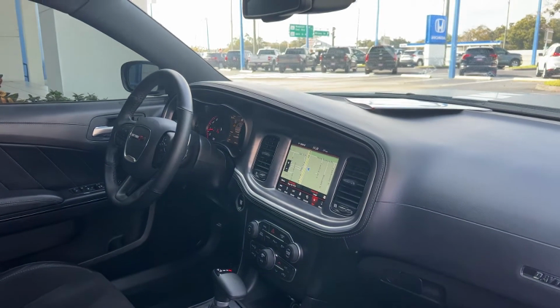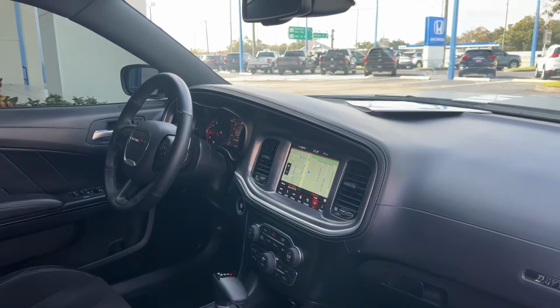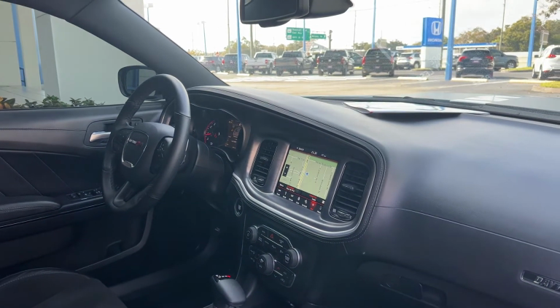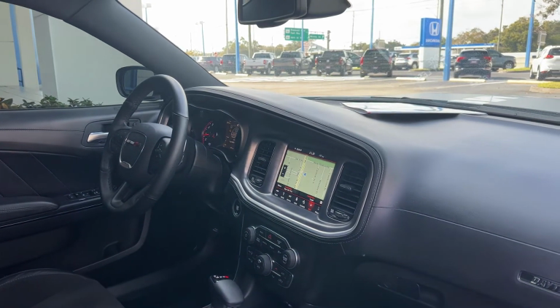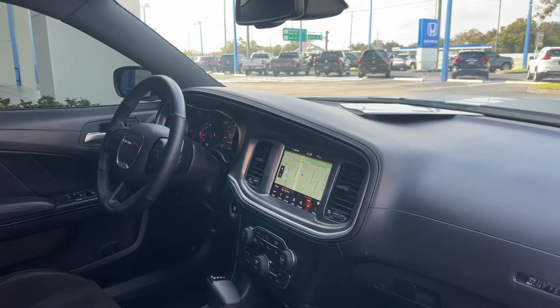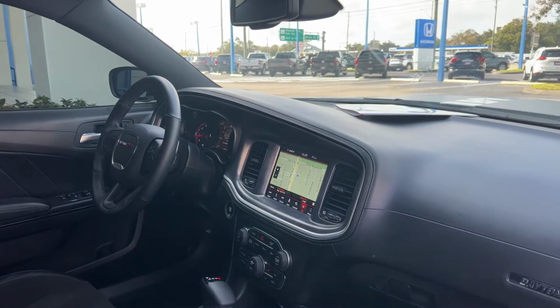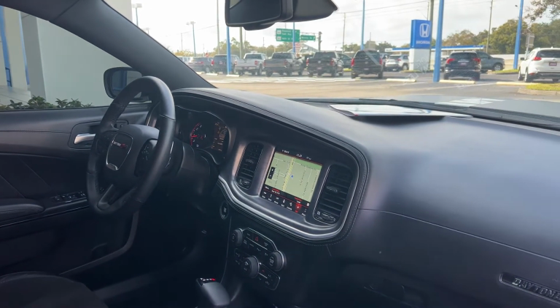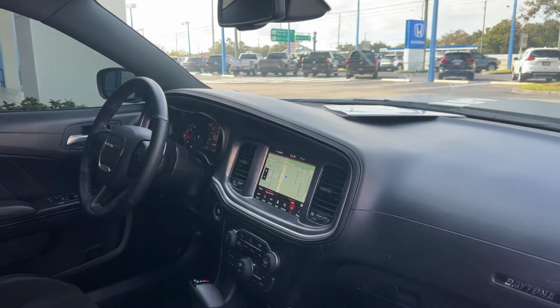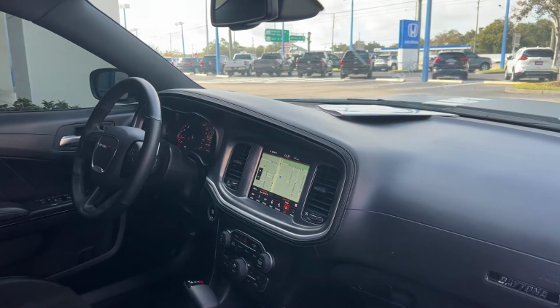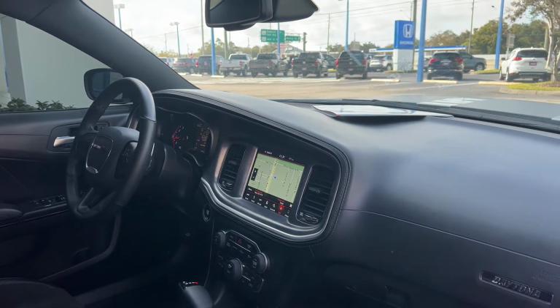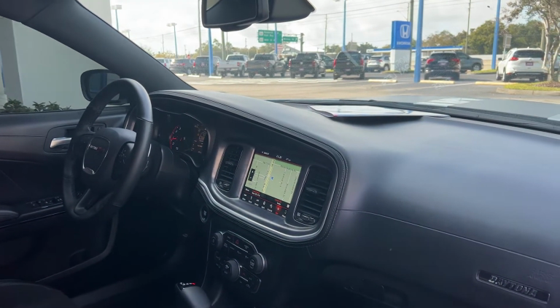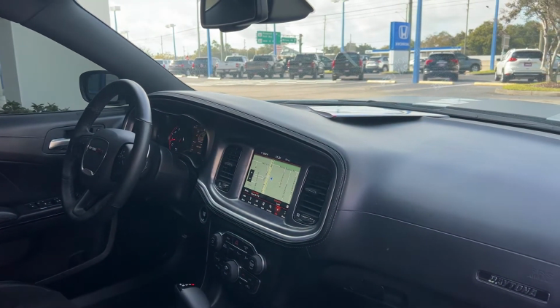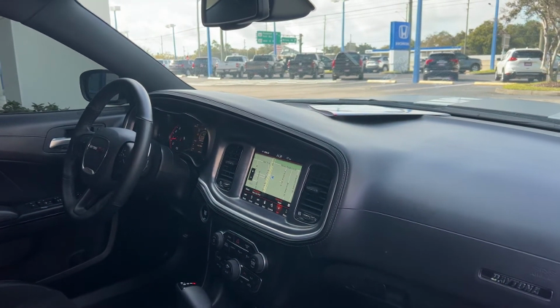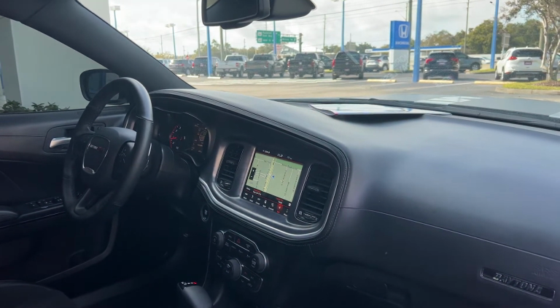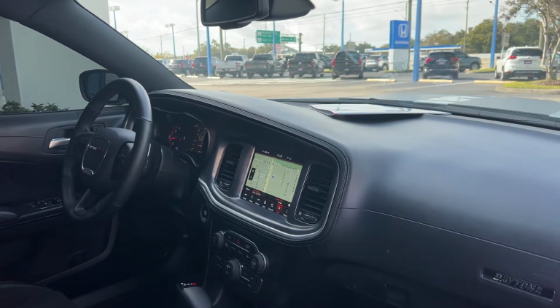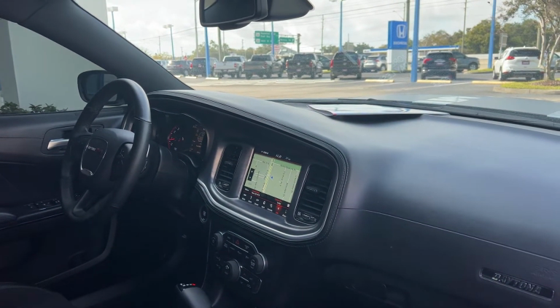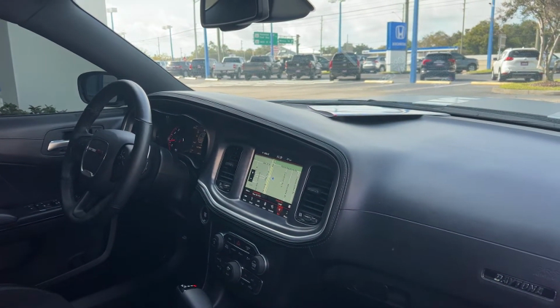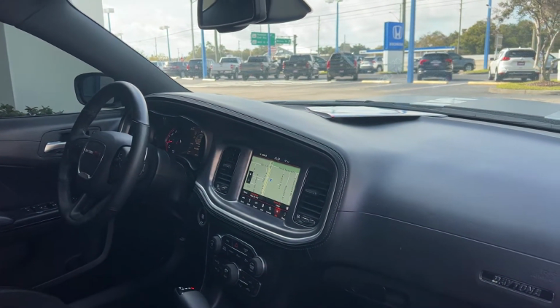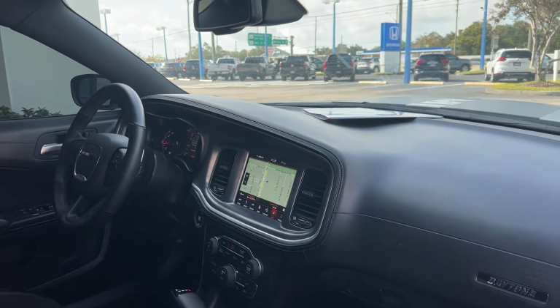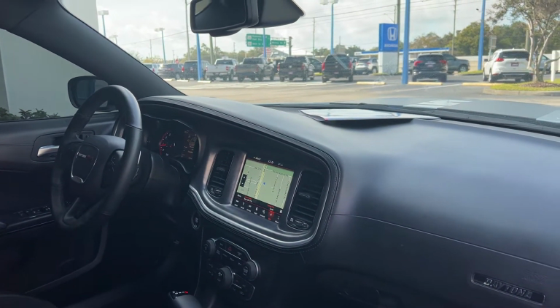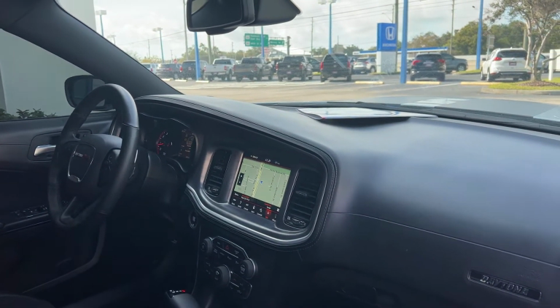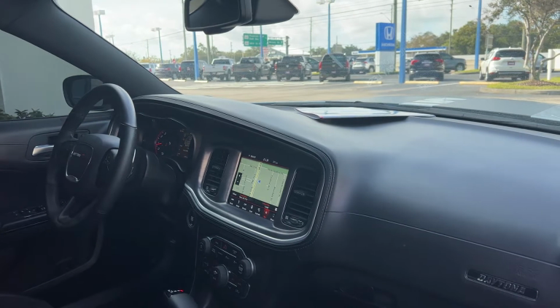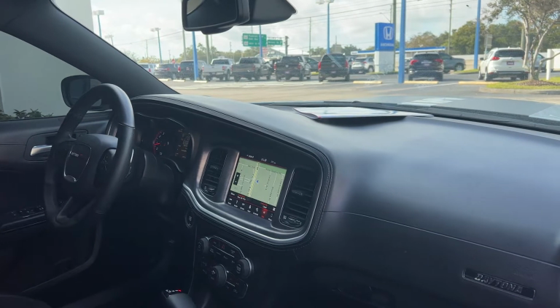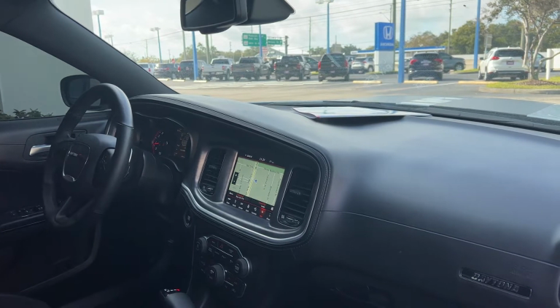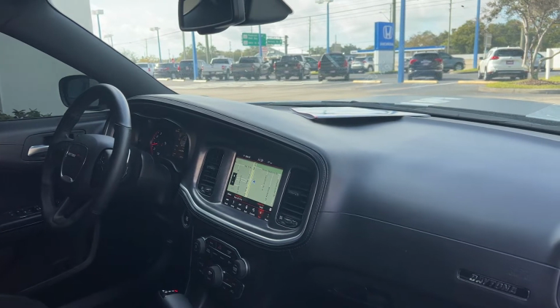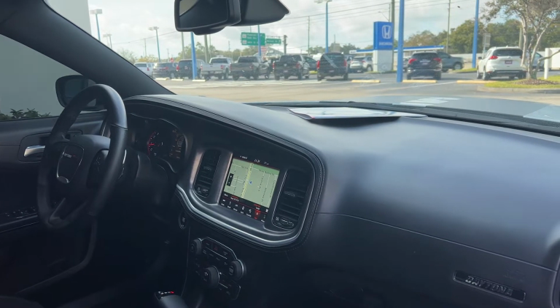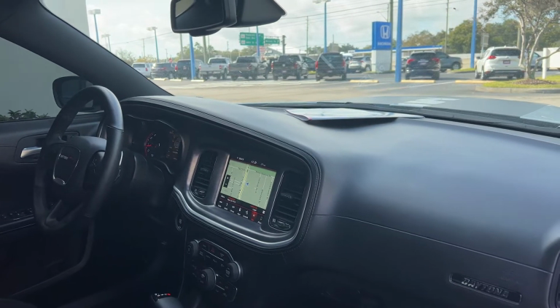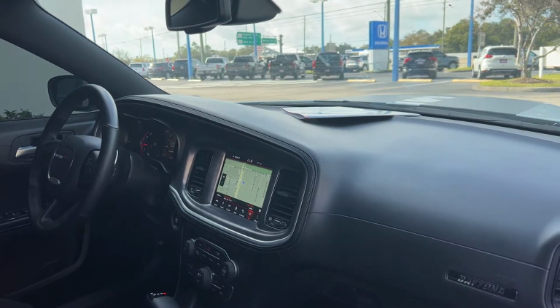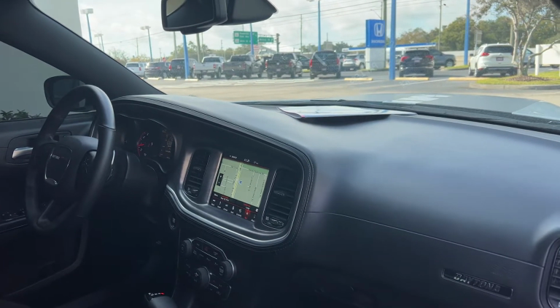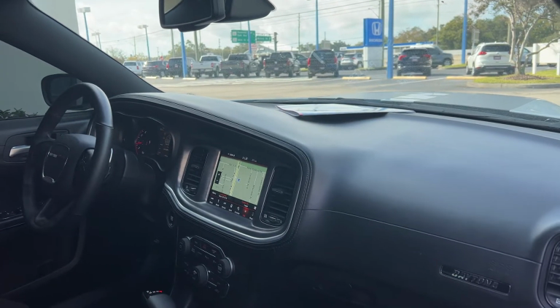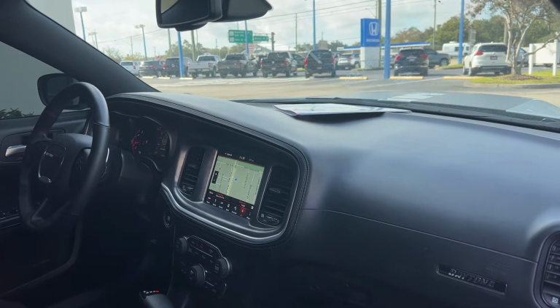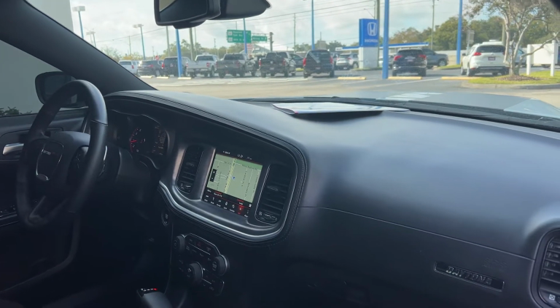Leather wrapped steering wheel, memory seating on the driver's side, paddle shifters, Bluetooth for your cell phone, remote start, push button to start.